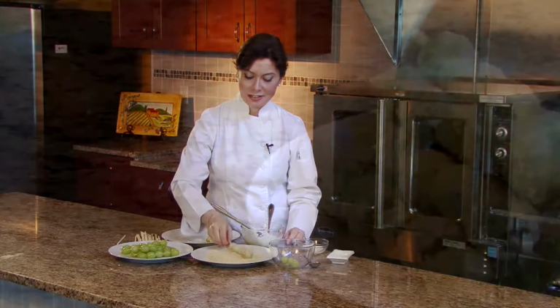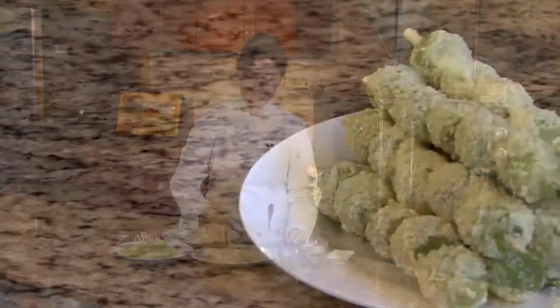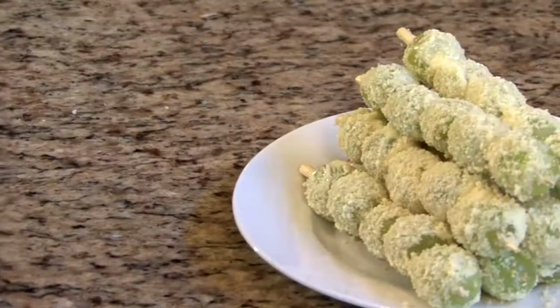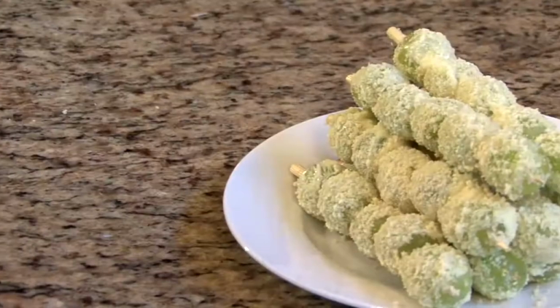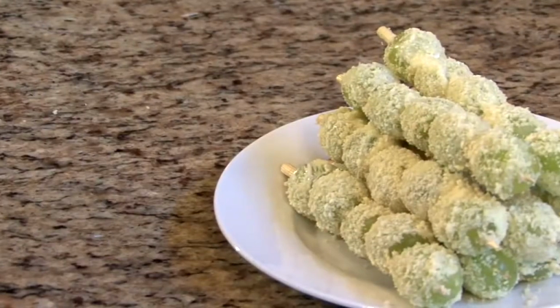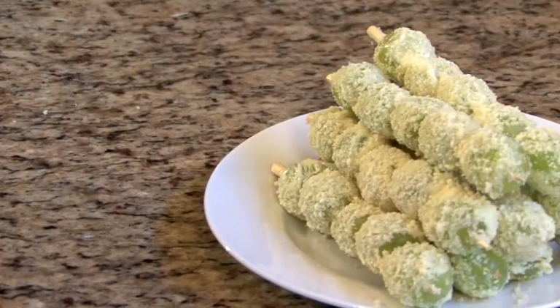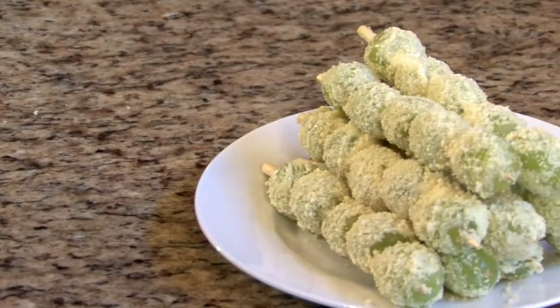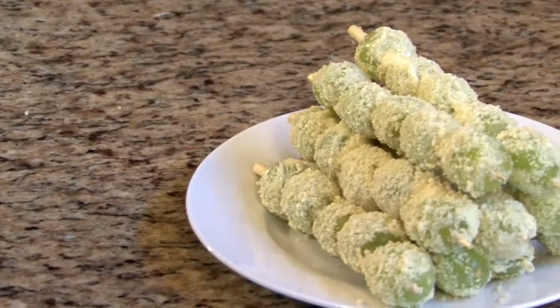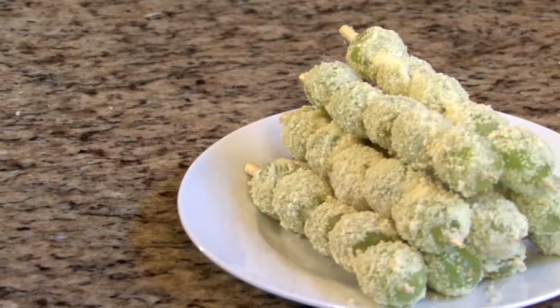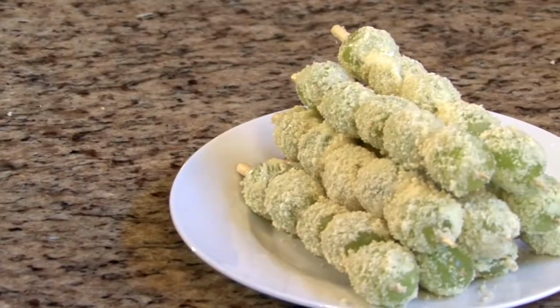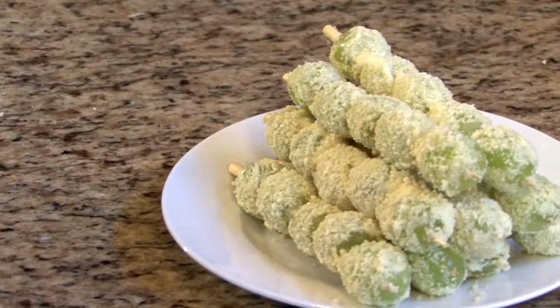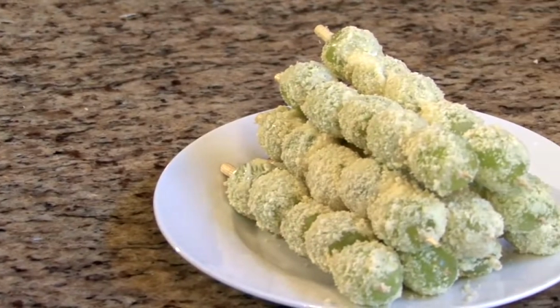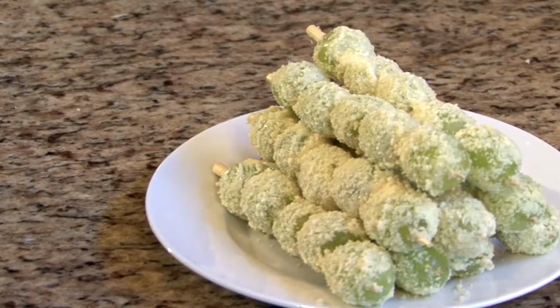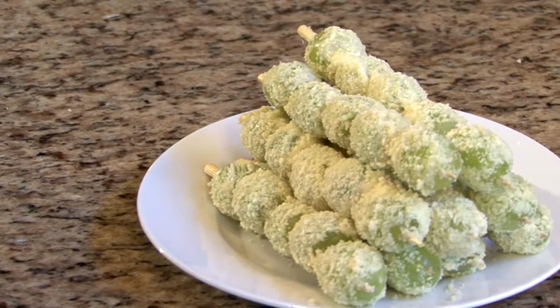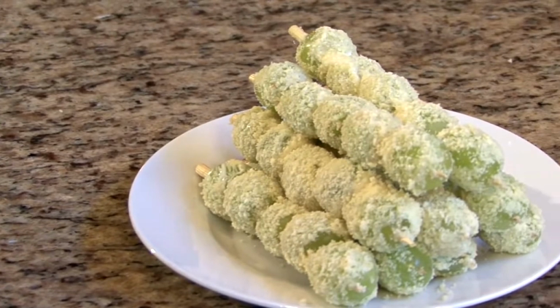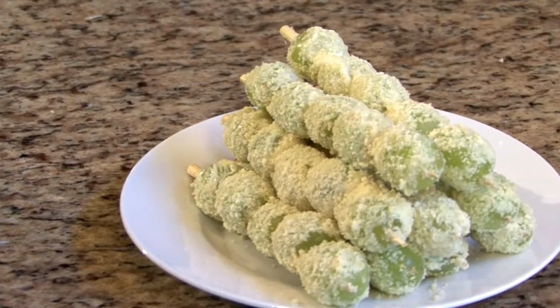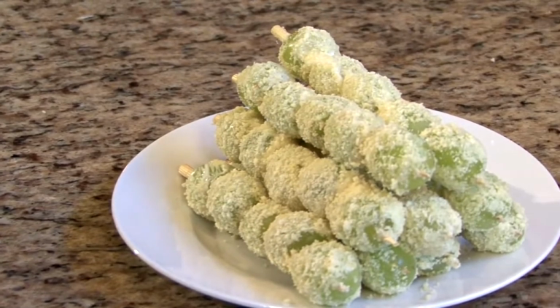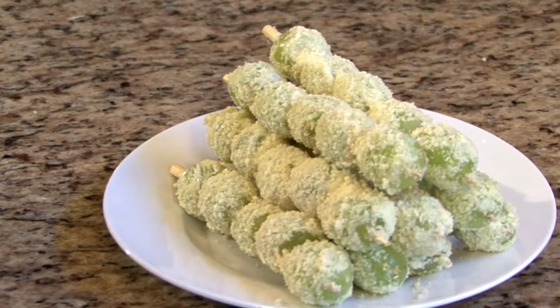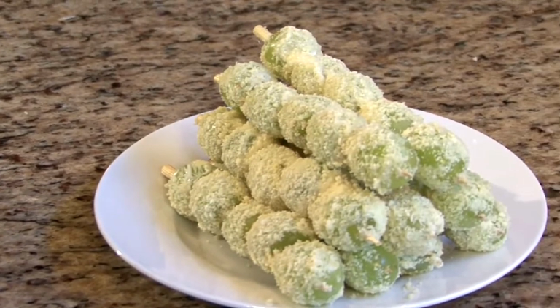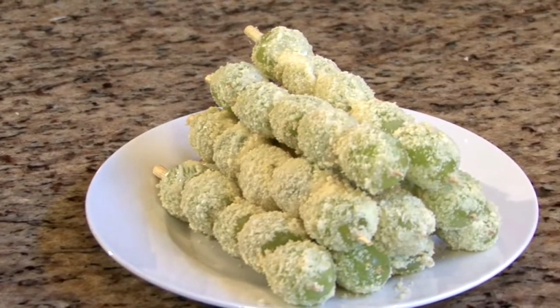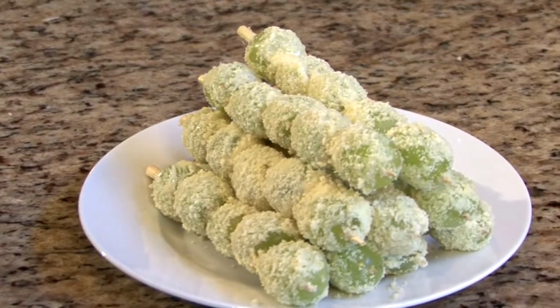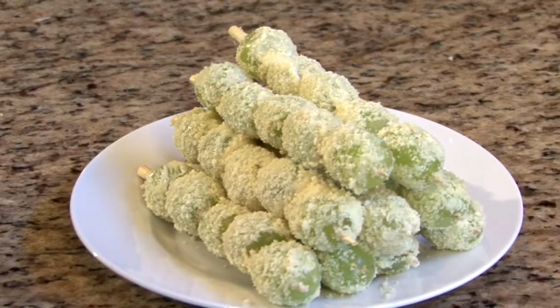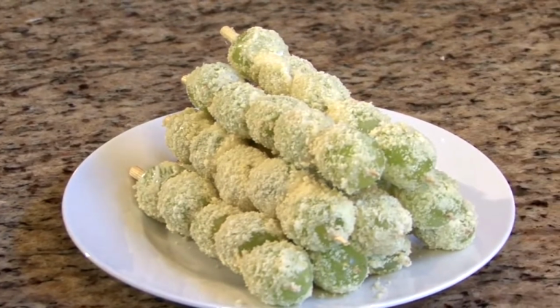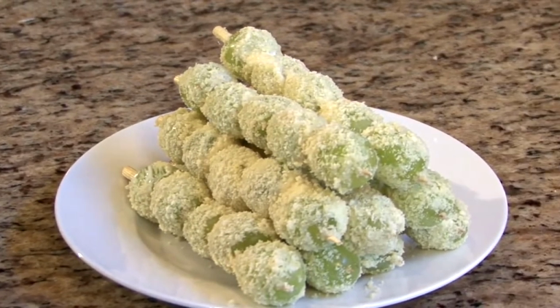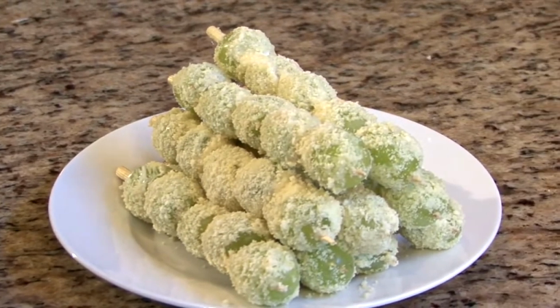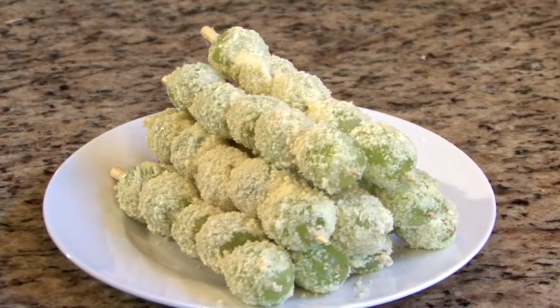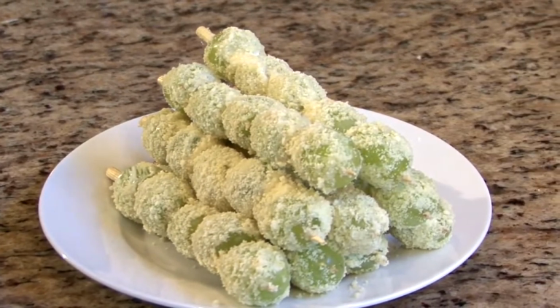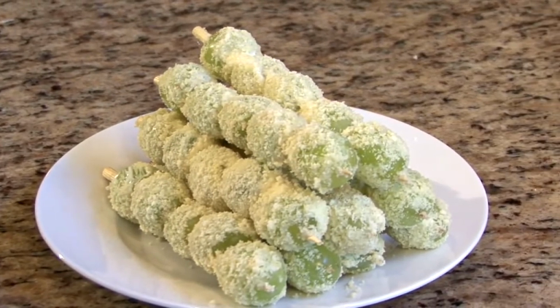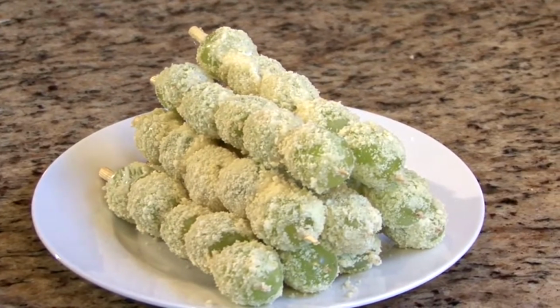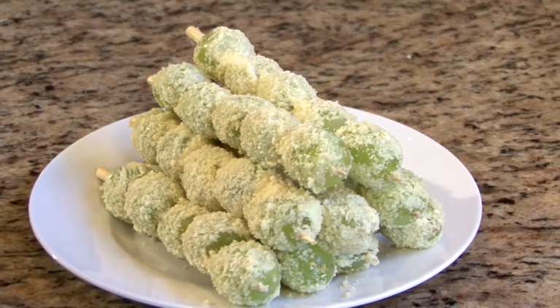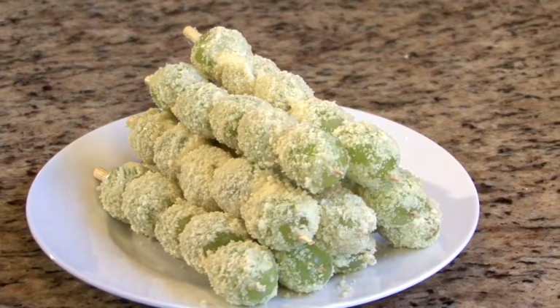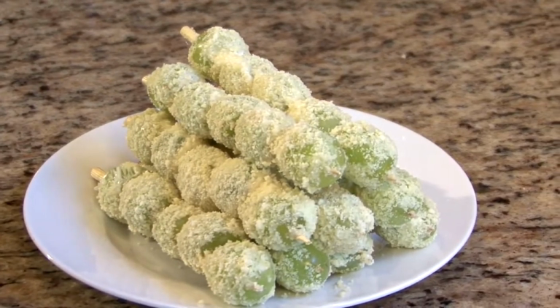Here we have our grape skewers with almonds and goat cheese — a sweet finale to any meal. Enjoy!